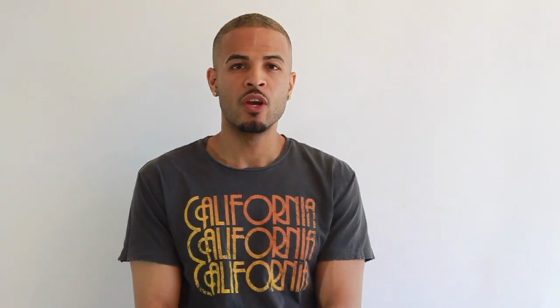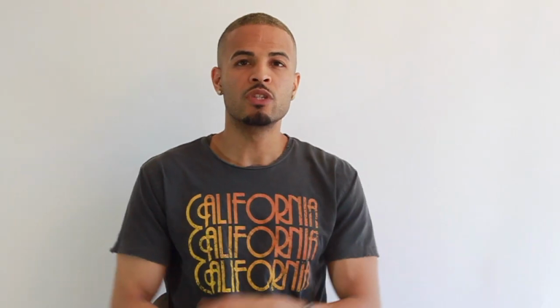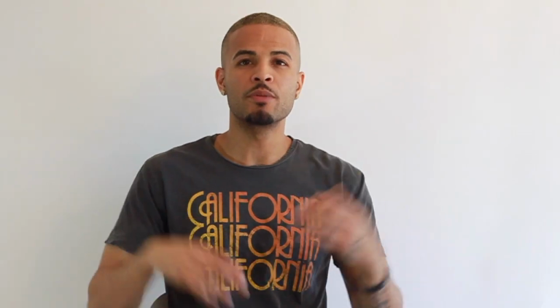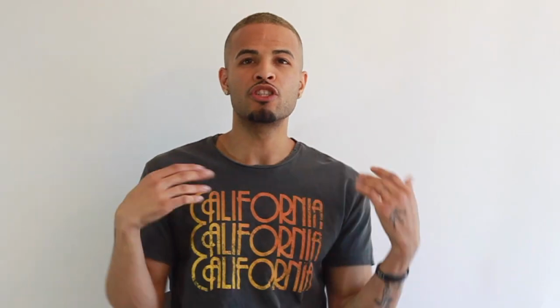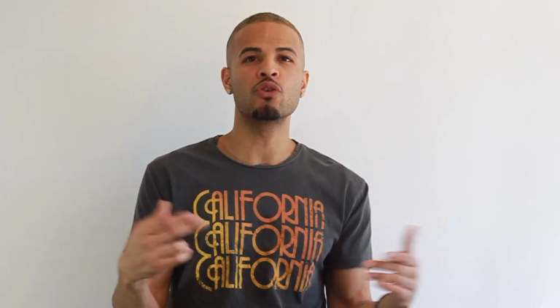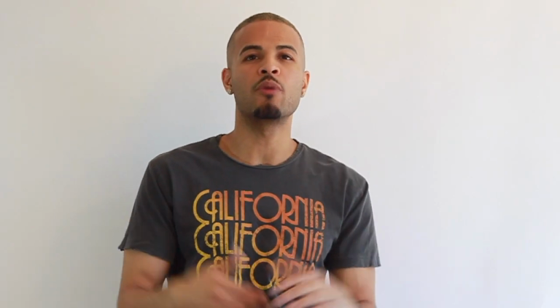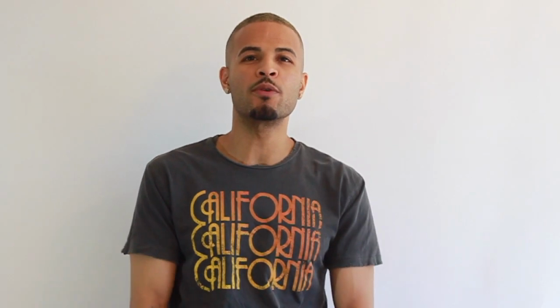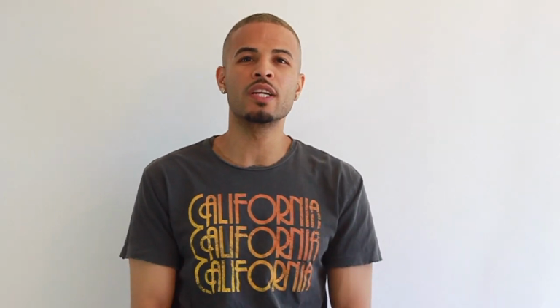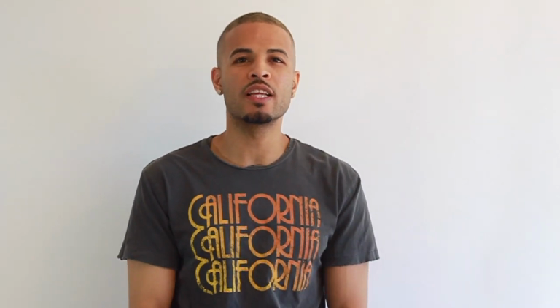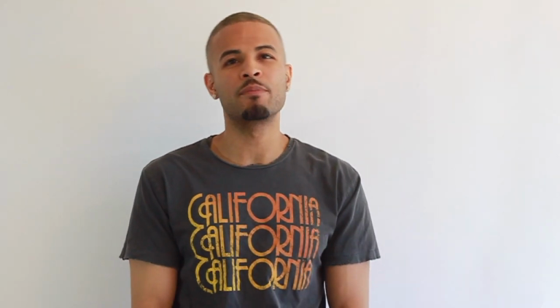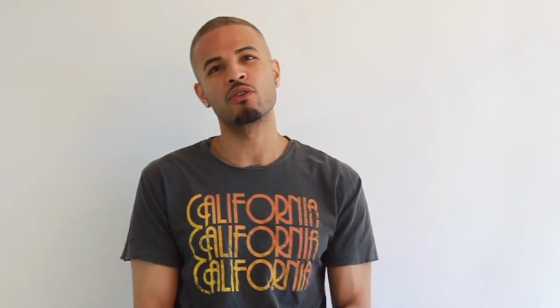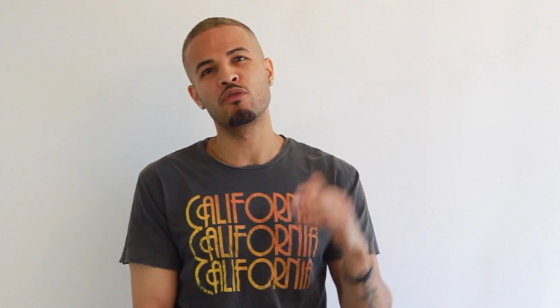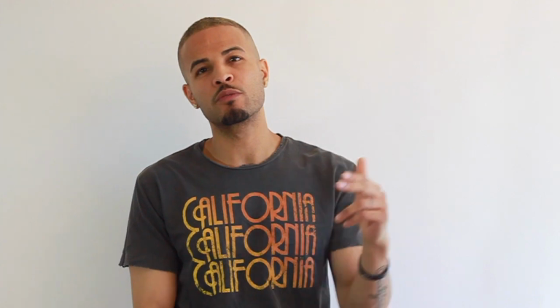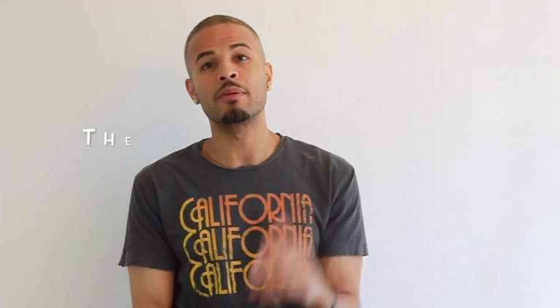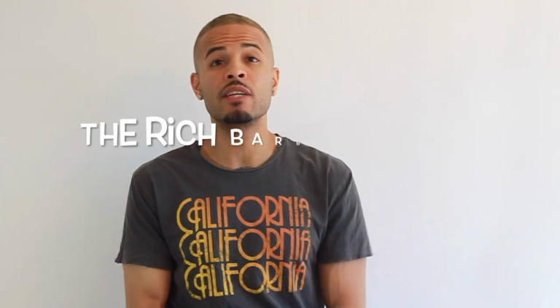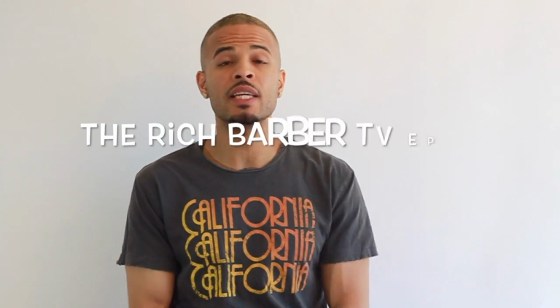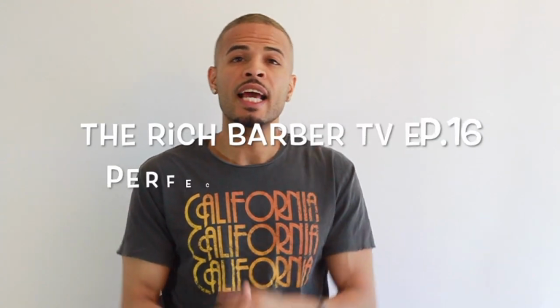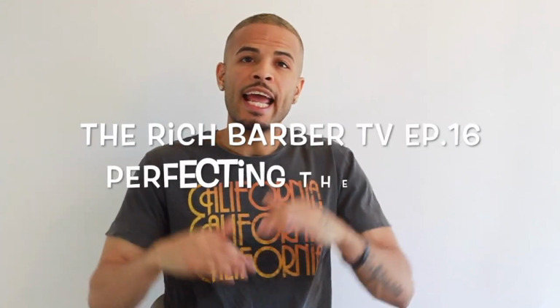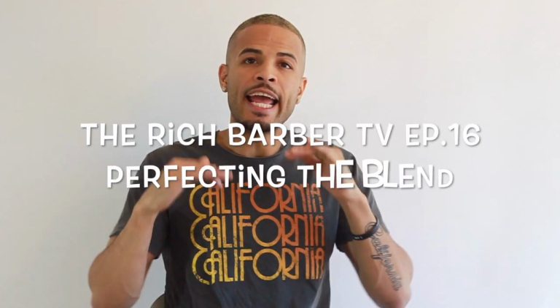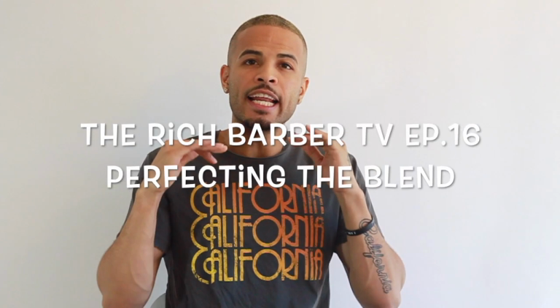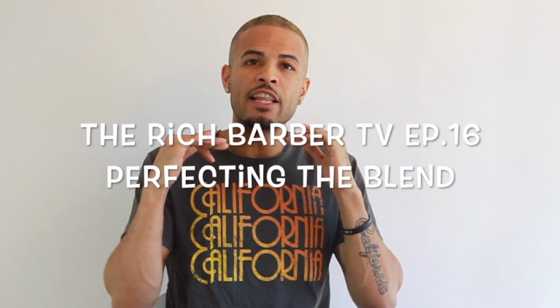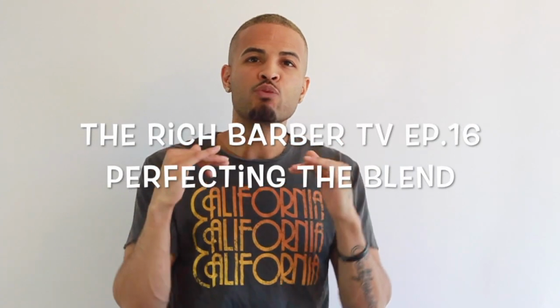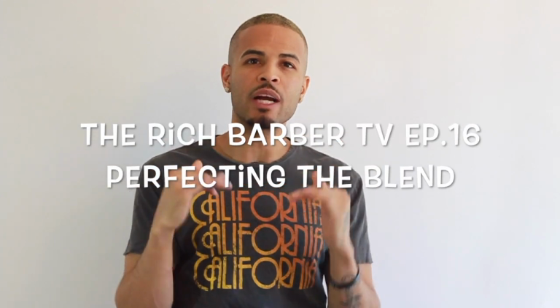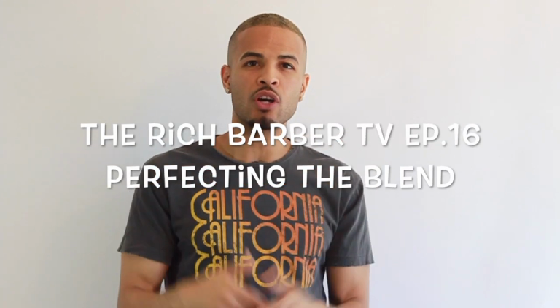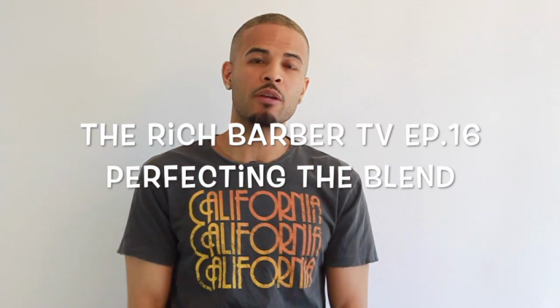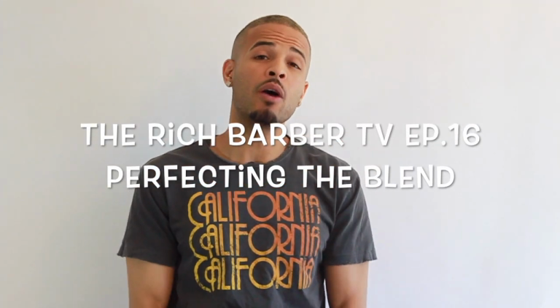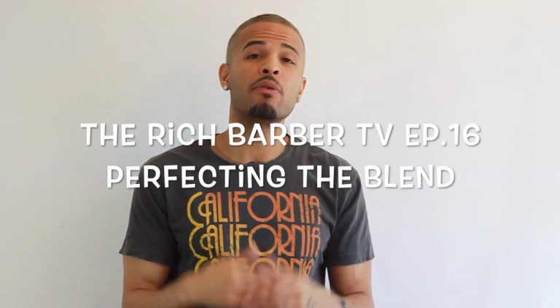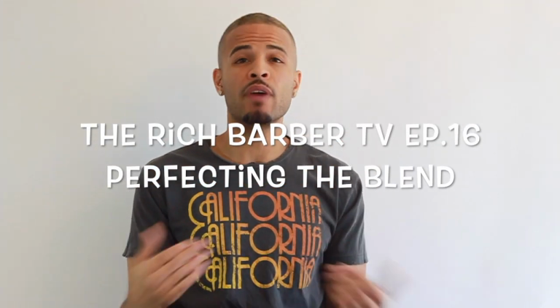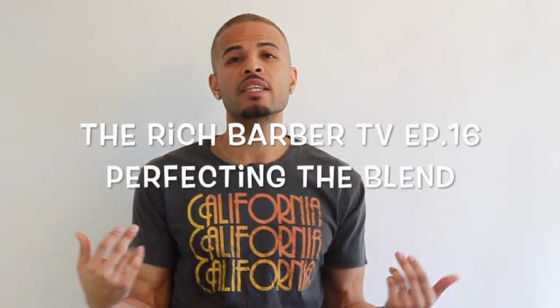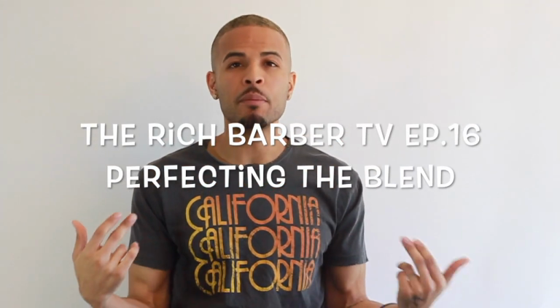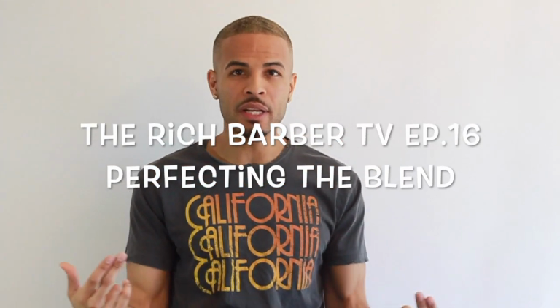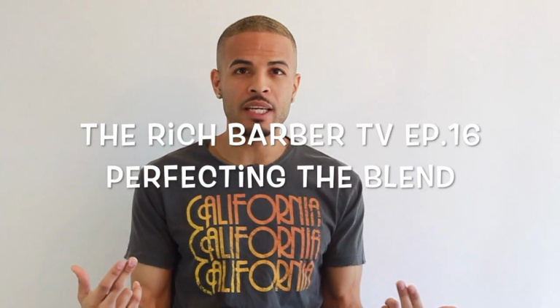What's up, y'all? It's Chuka the barber with another episode of The Rich Barber TV, and this week I'm talking about perfecting the blend.